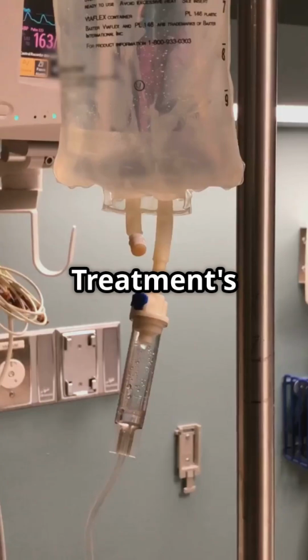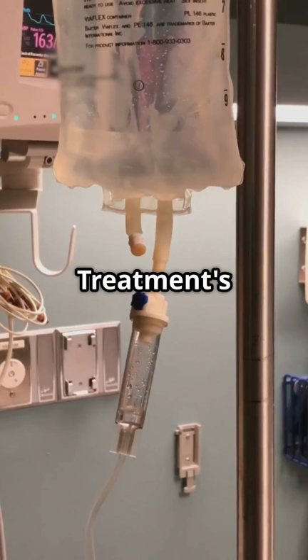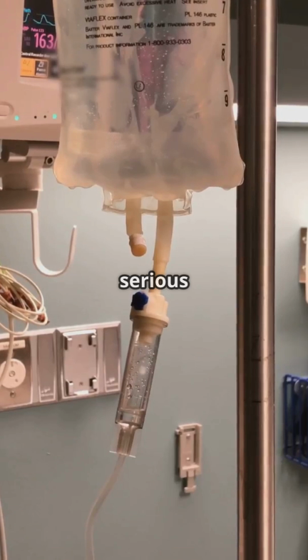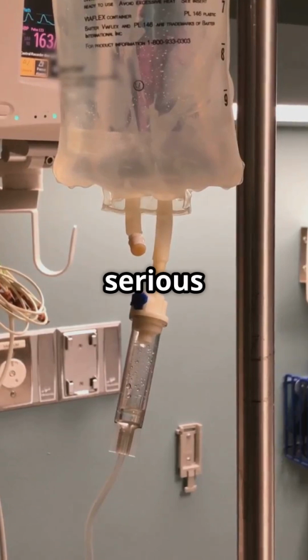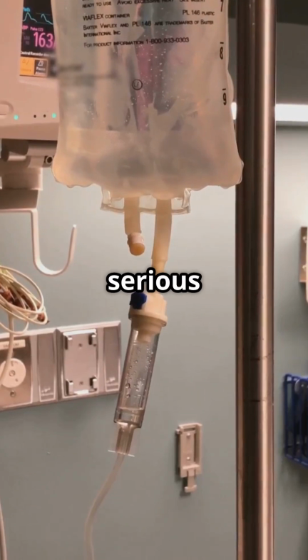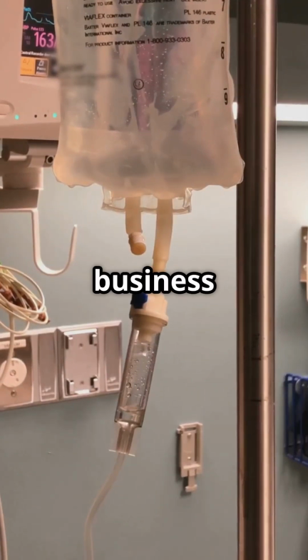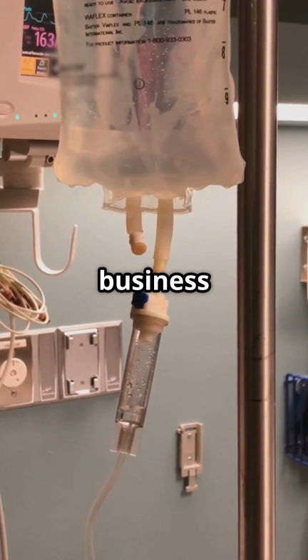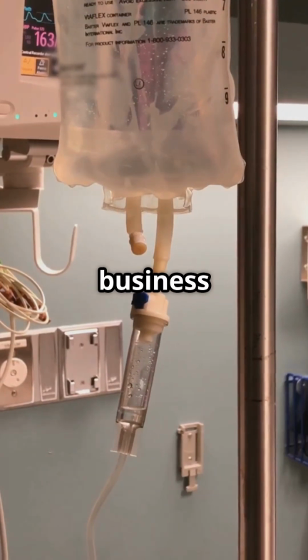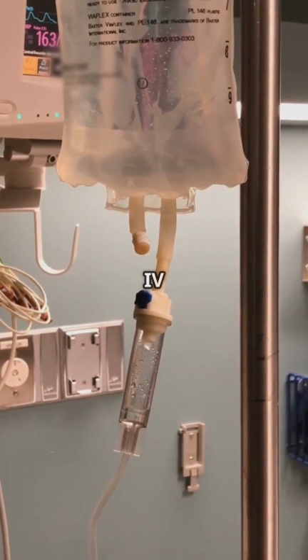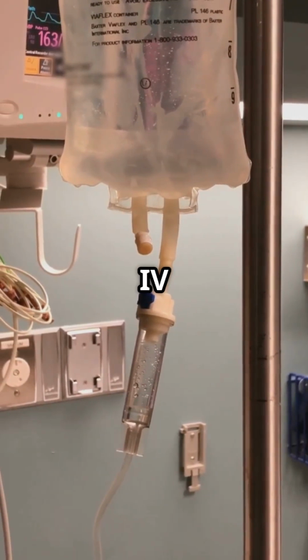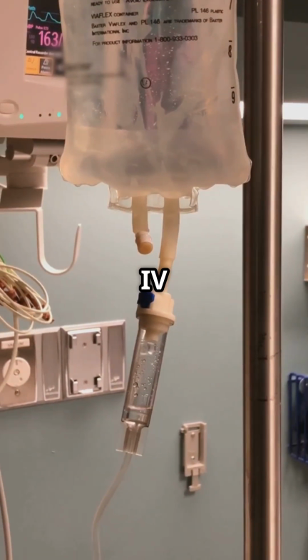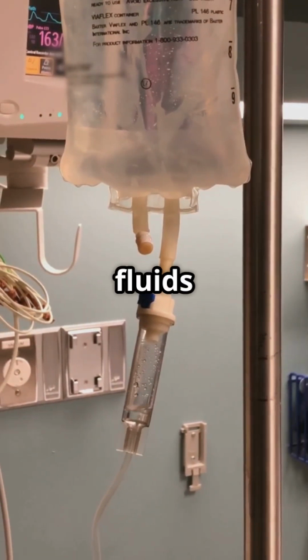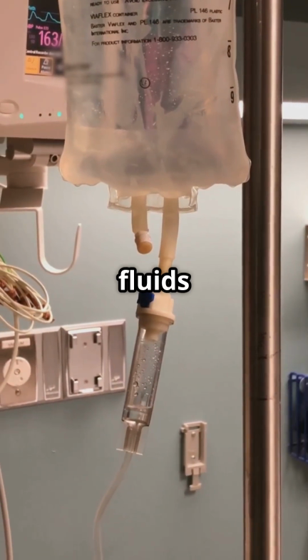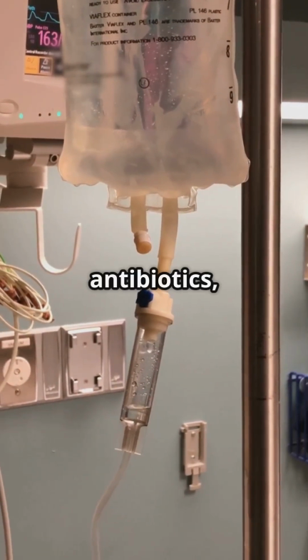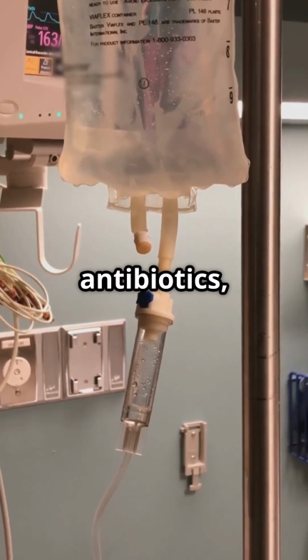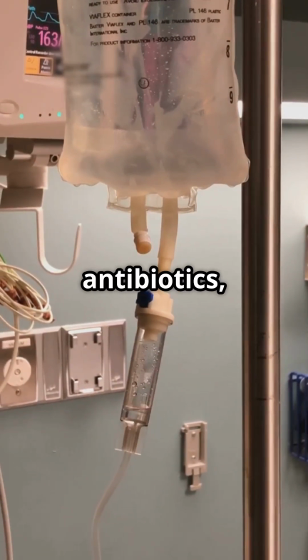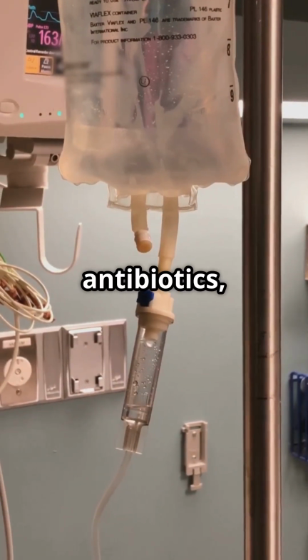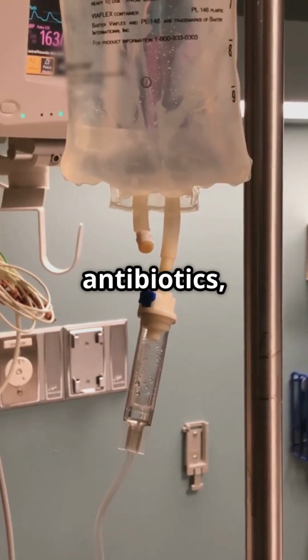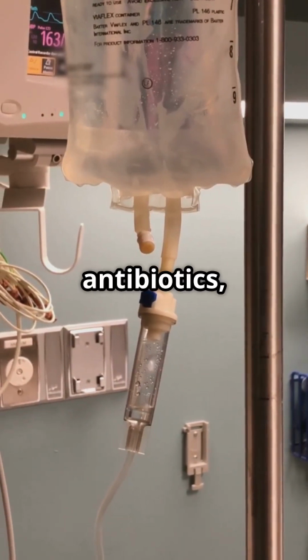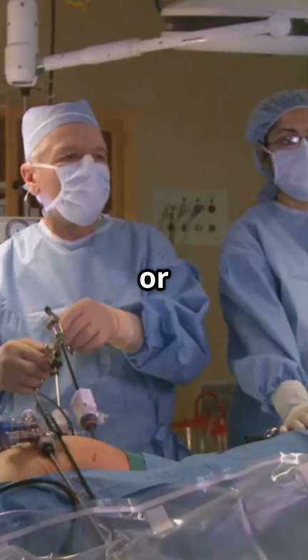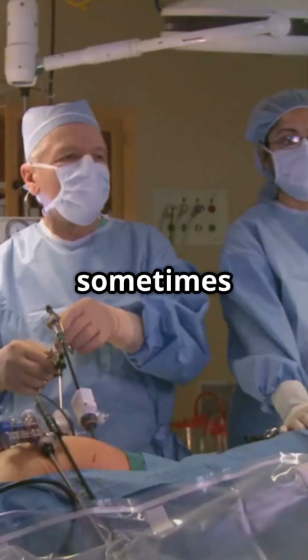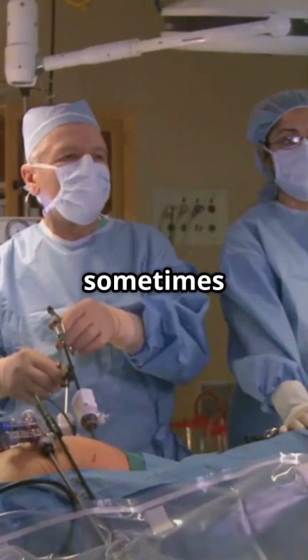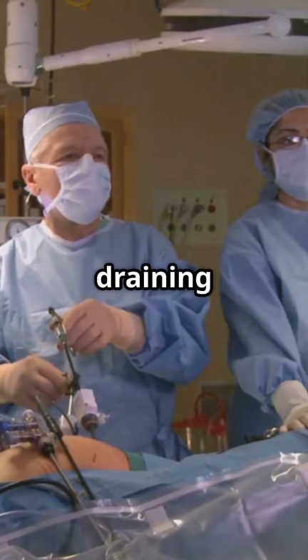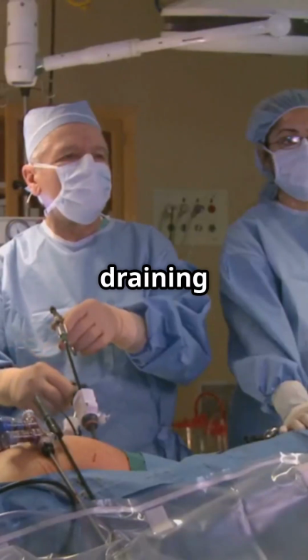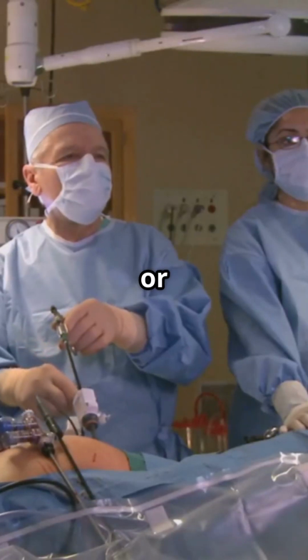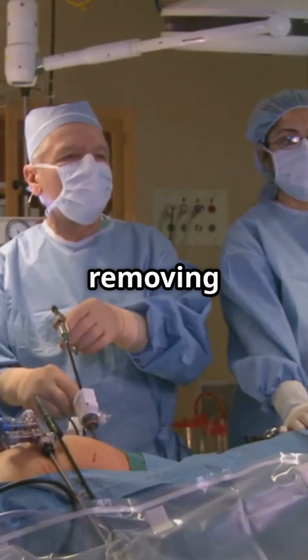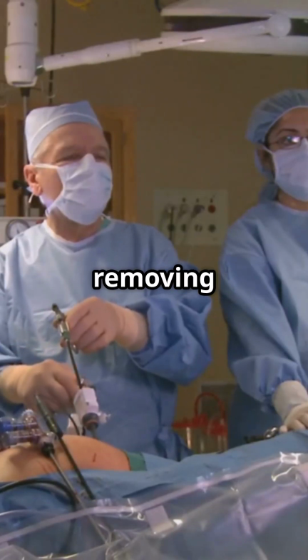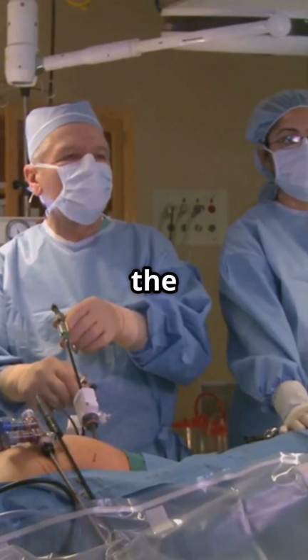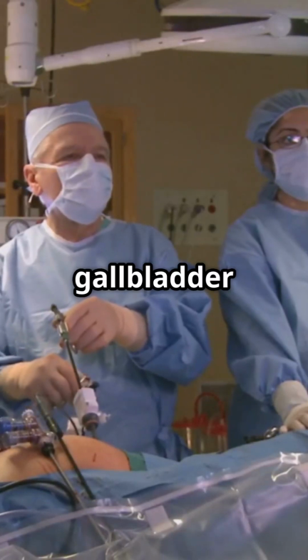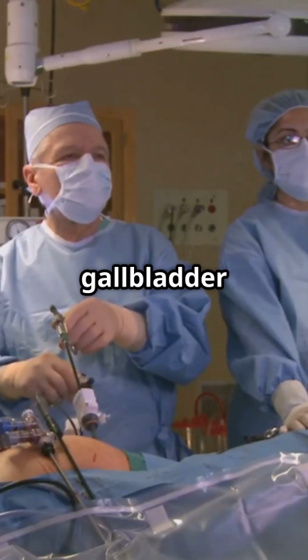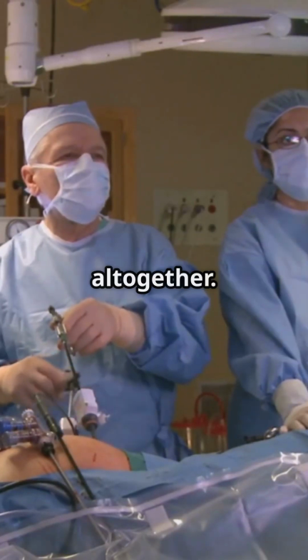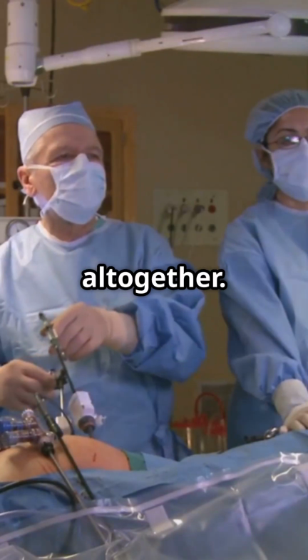Treatment is serious business: IV fluids, antibiotics, or sometimes draining or removing the gallbladder altogether.